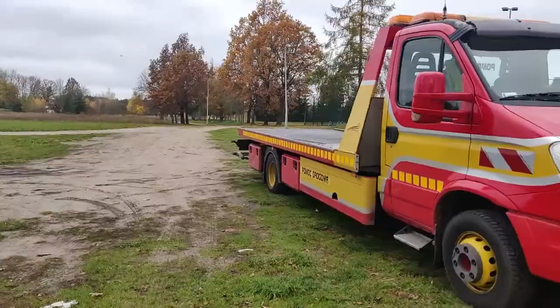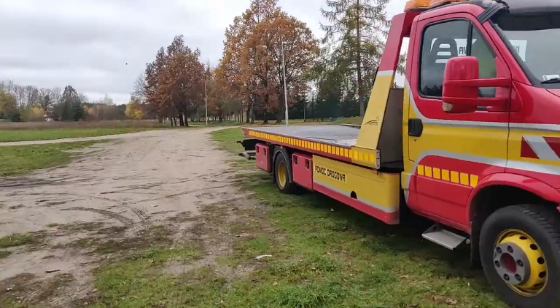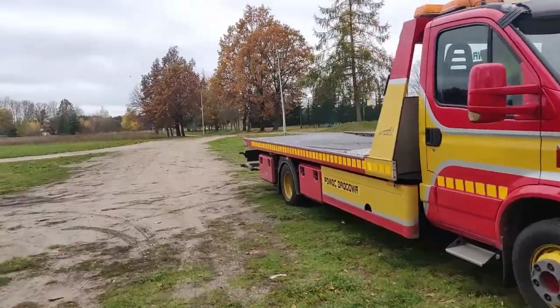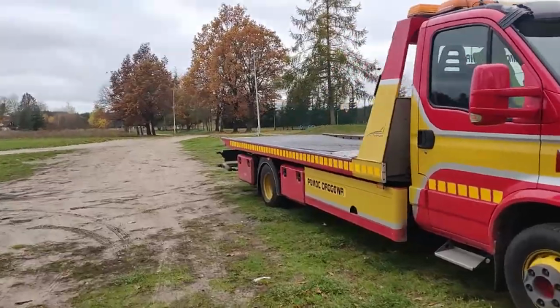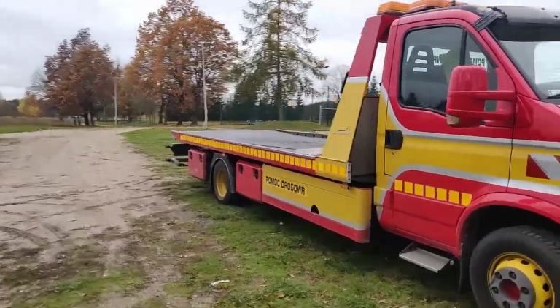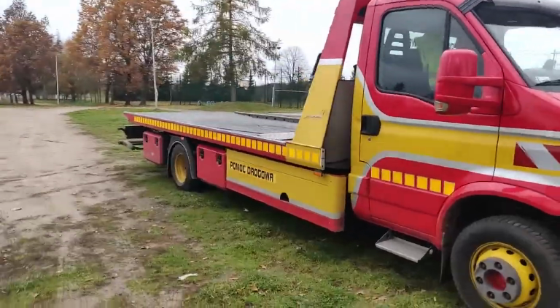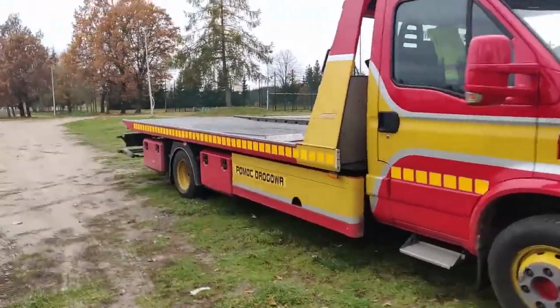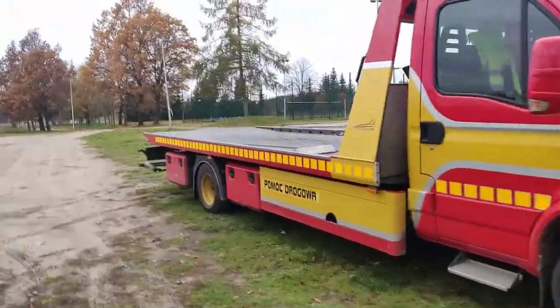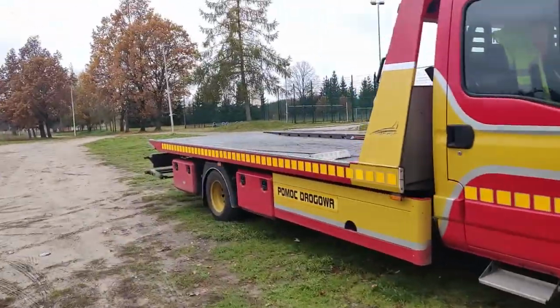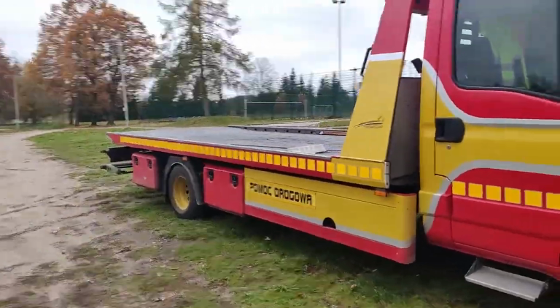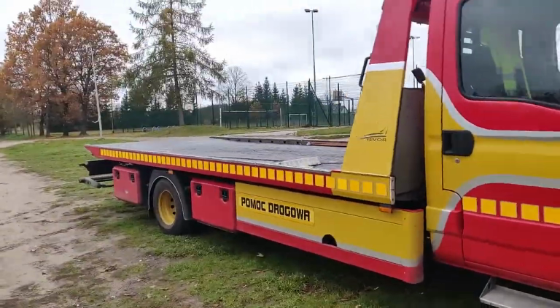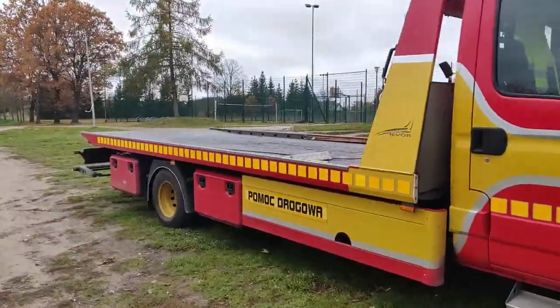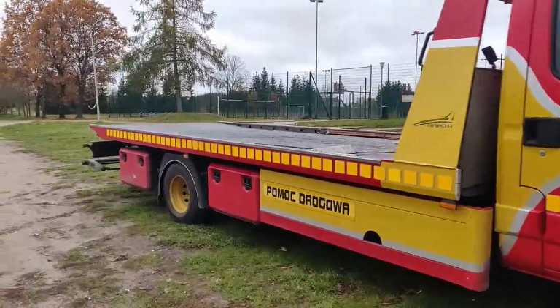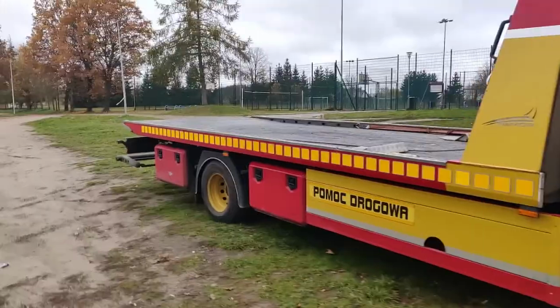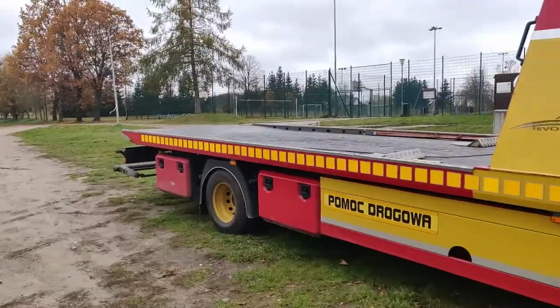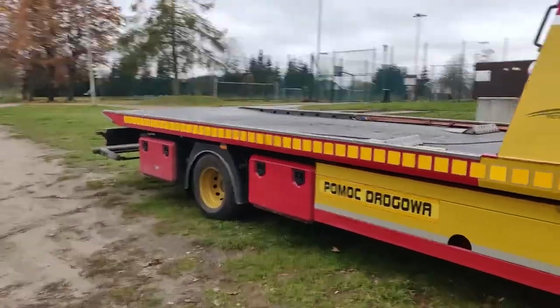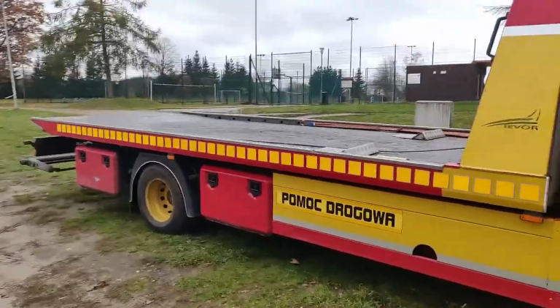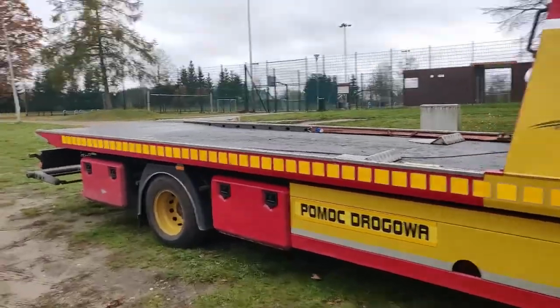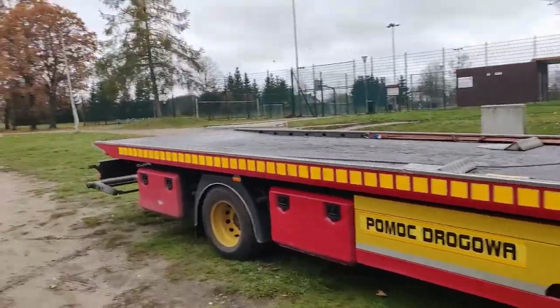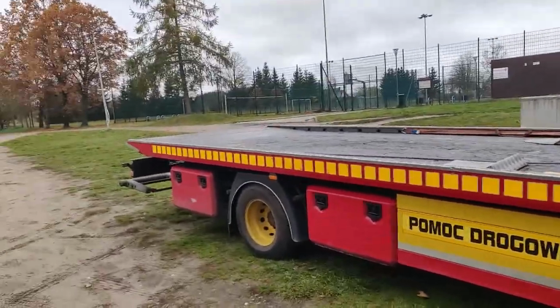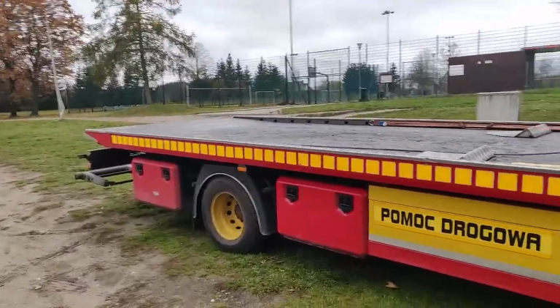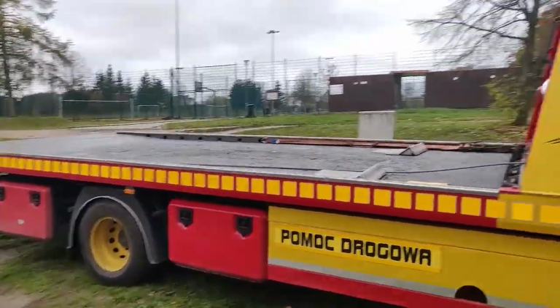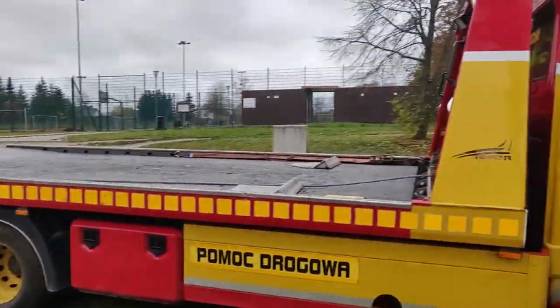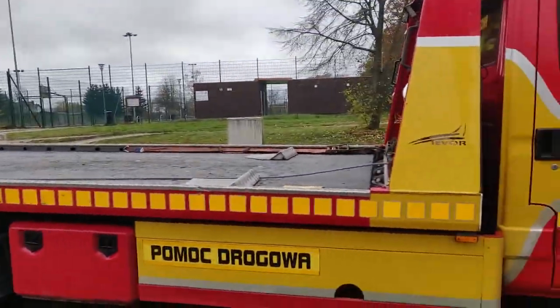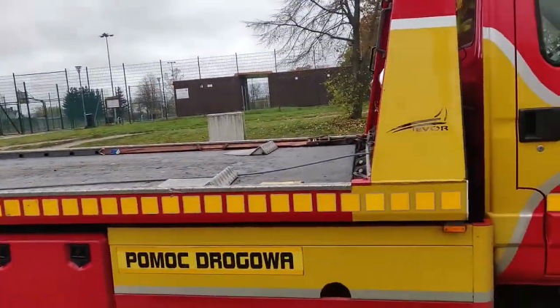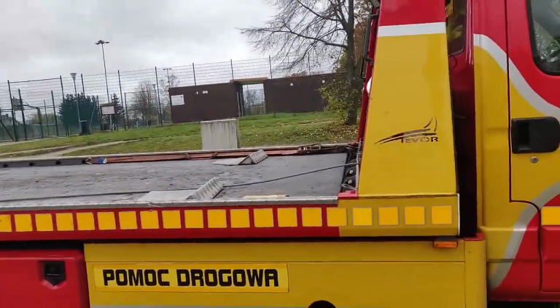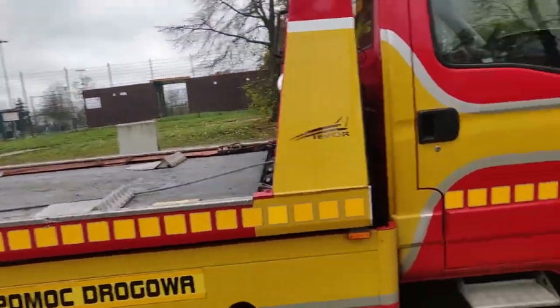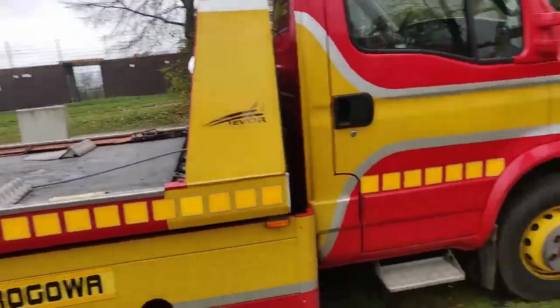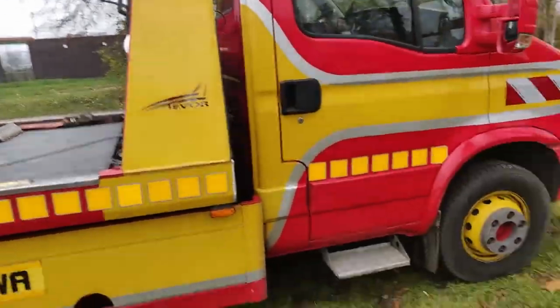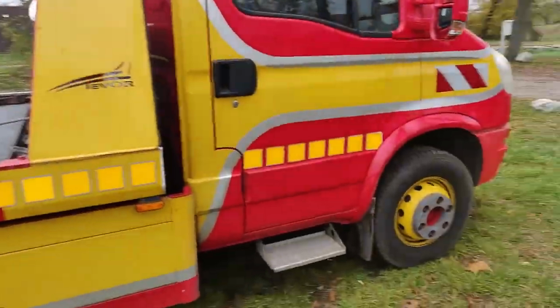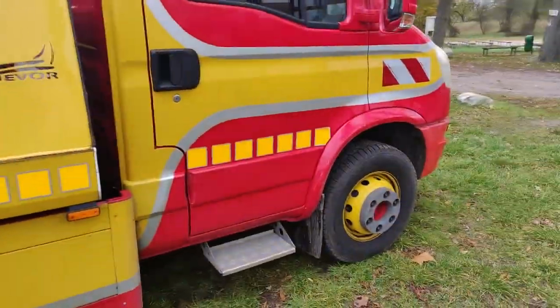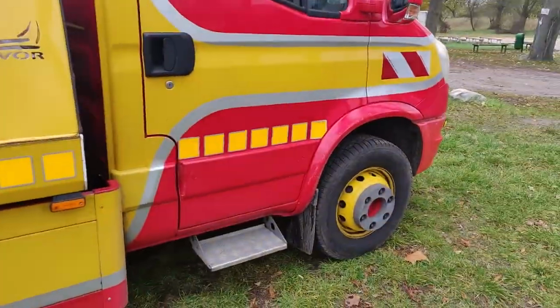So yeah, that's what it looks like — it's actually pretty cool, it's really big, and I'm kind of excited to use it.